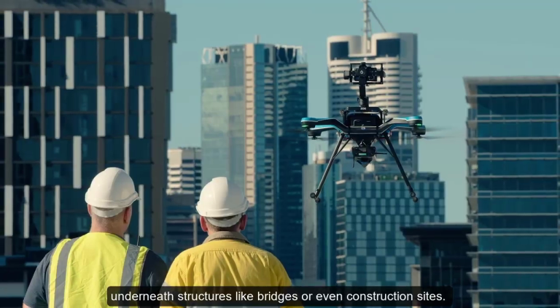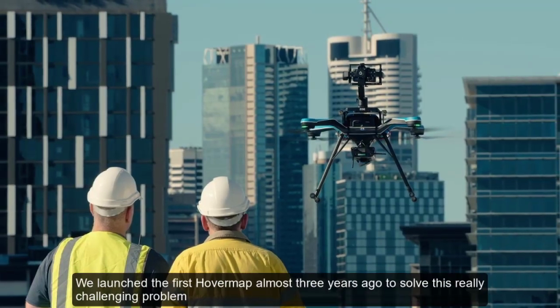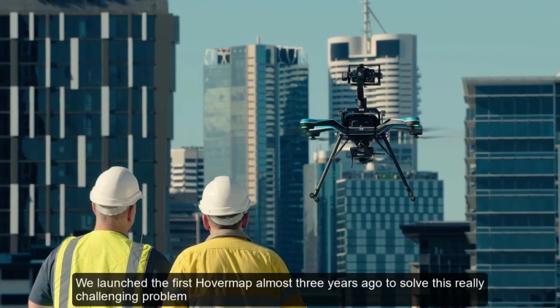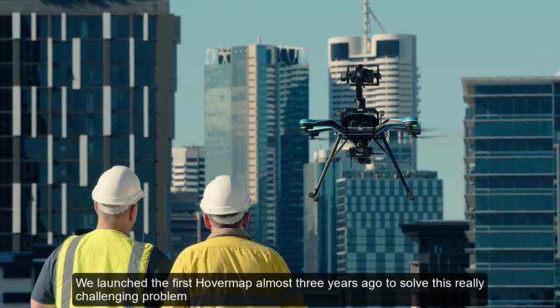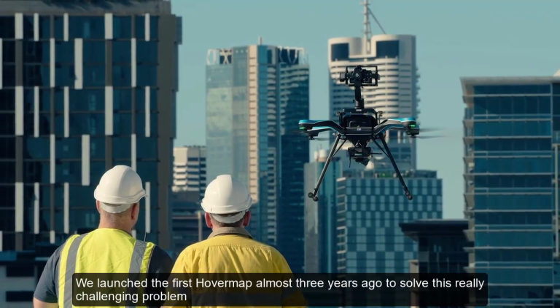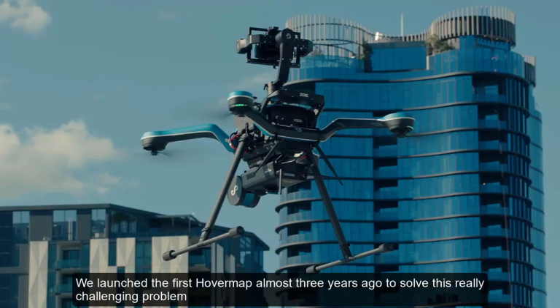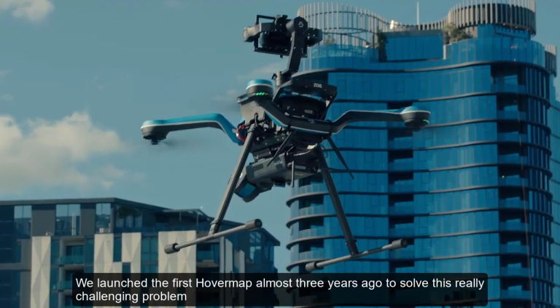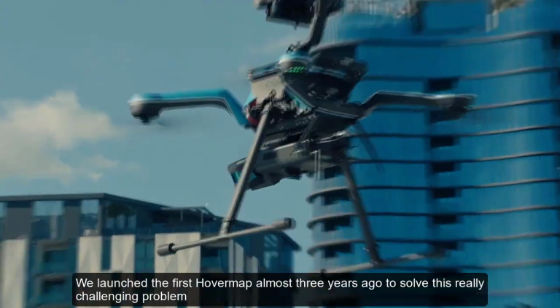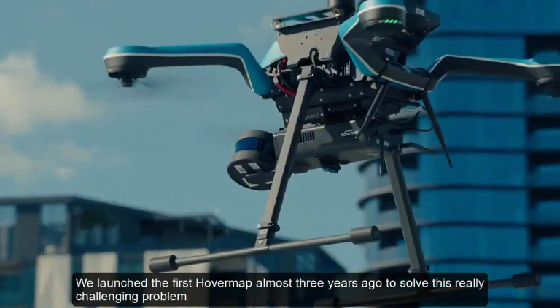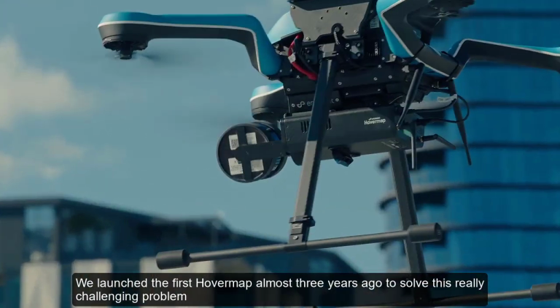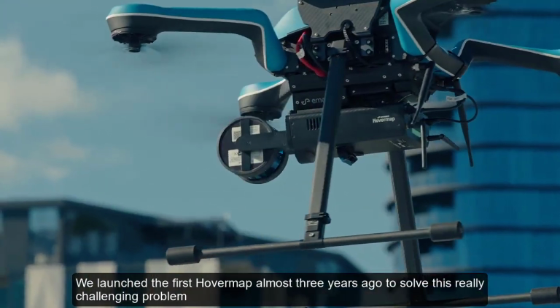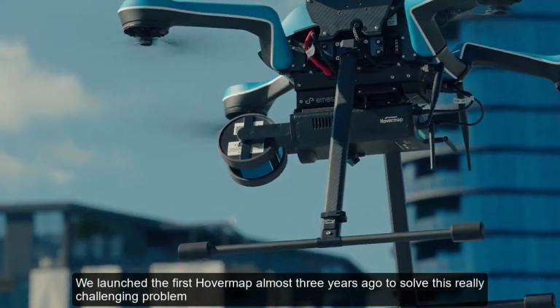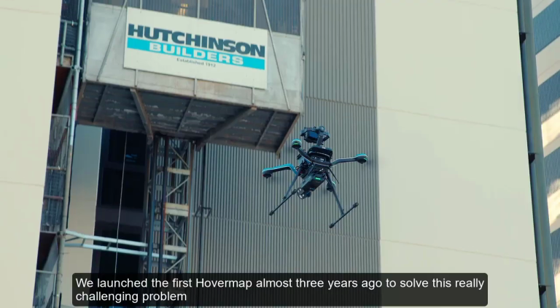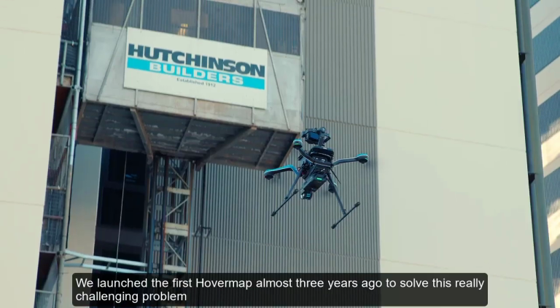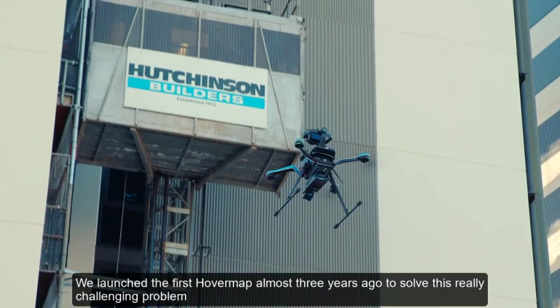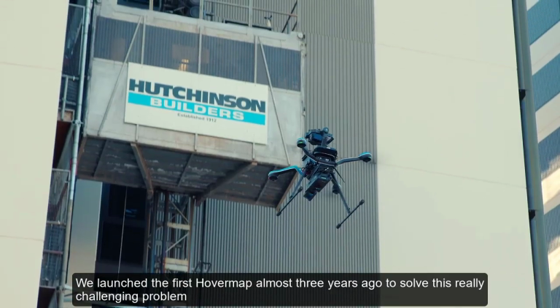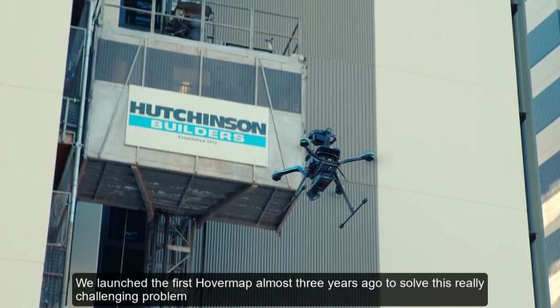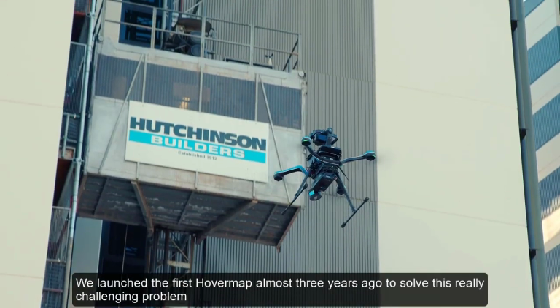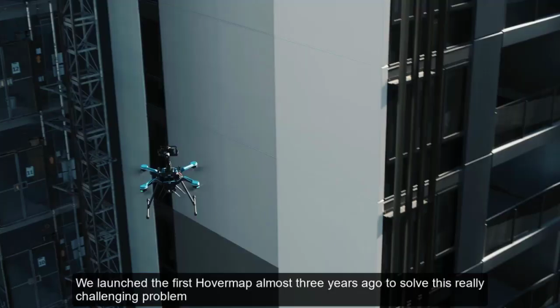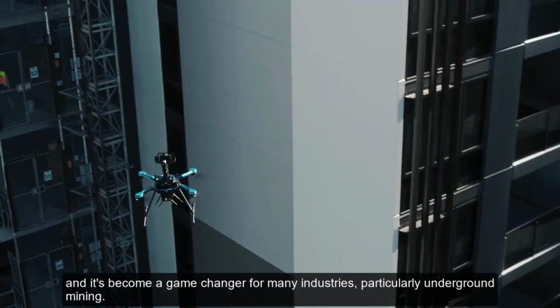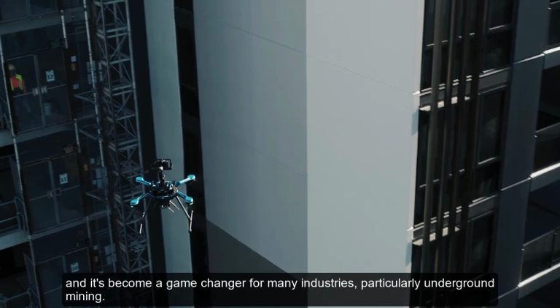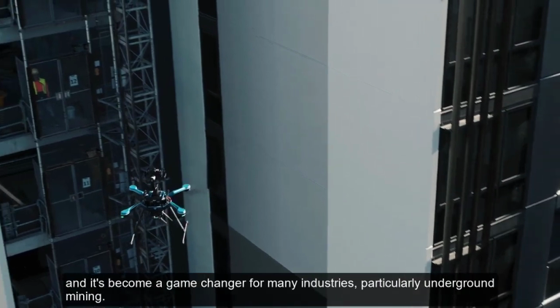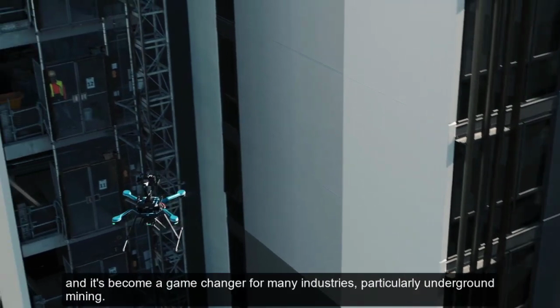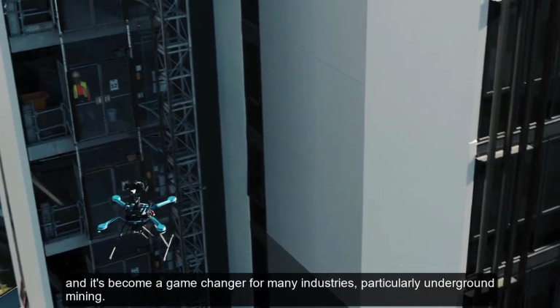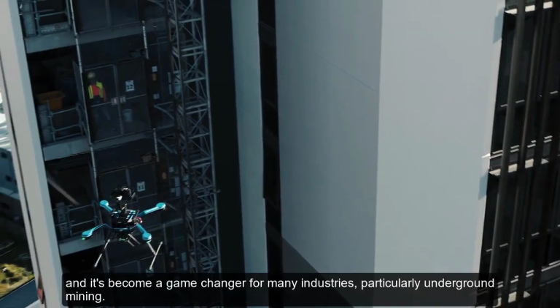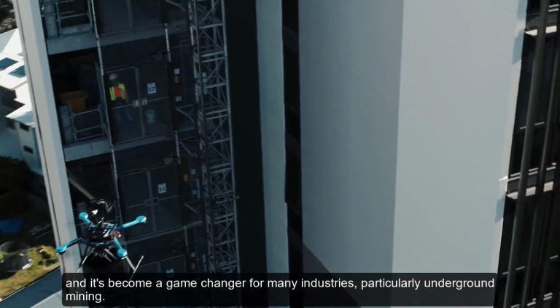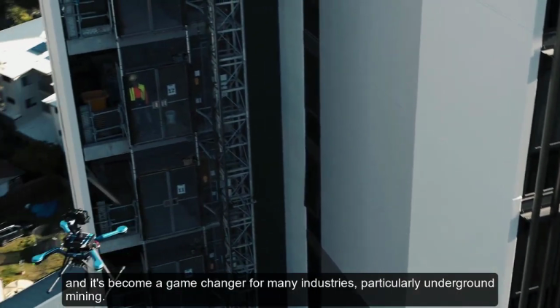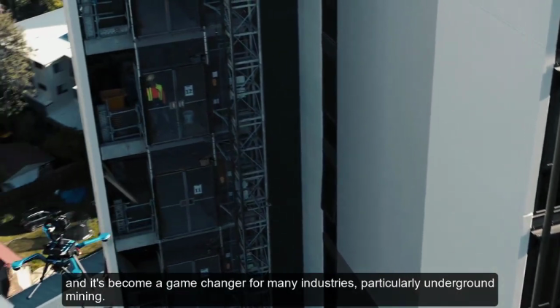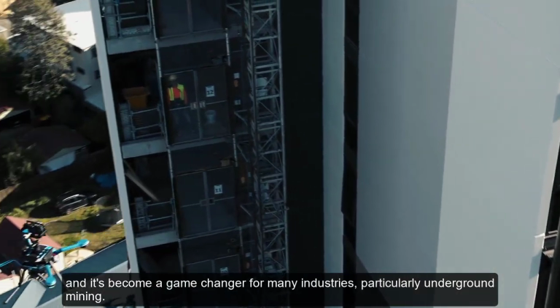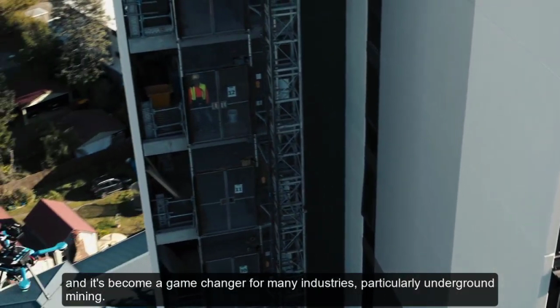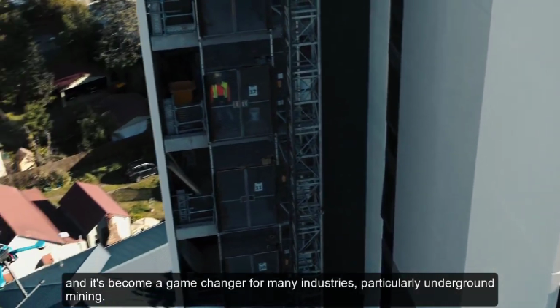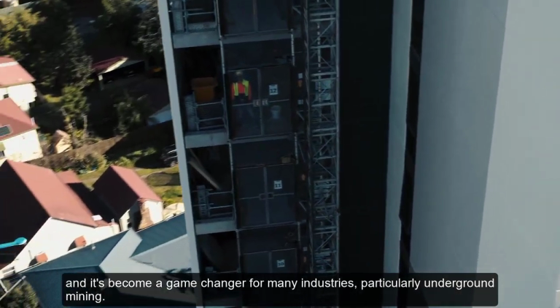We launched the first HoverMap almost three years ago to solve this really challenging problem, and it's become a game-changer for many industries, particularly underground mining.